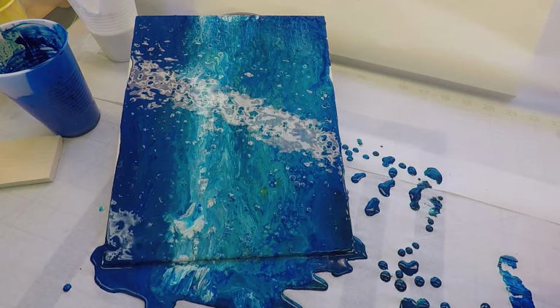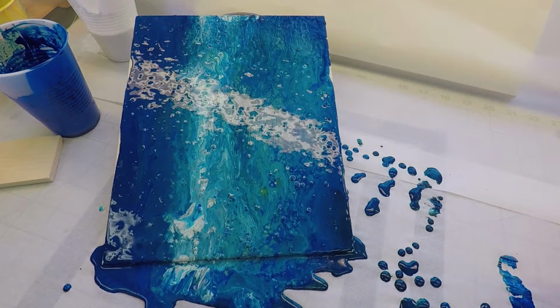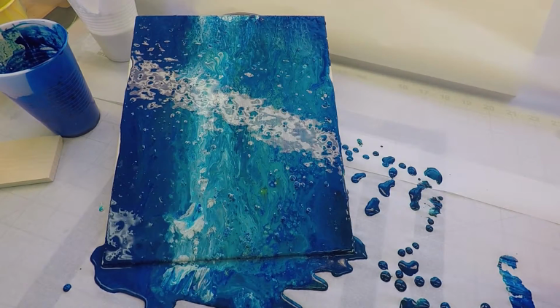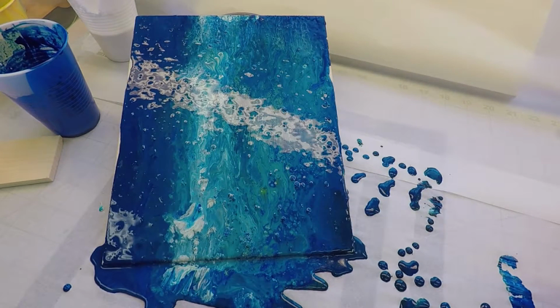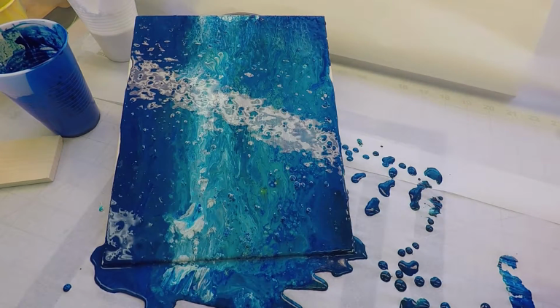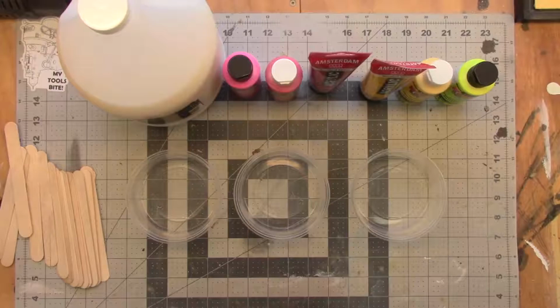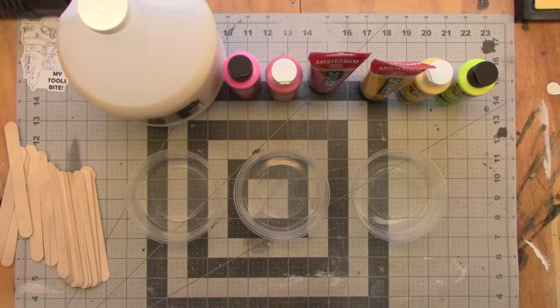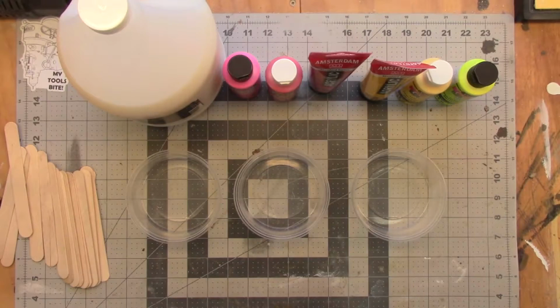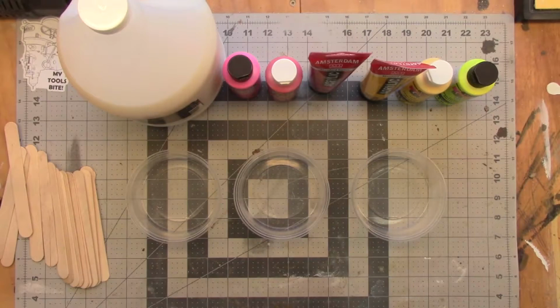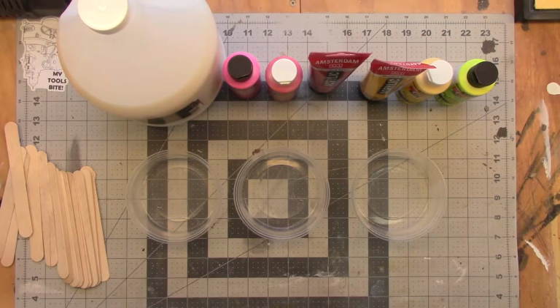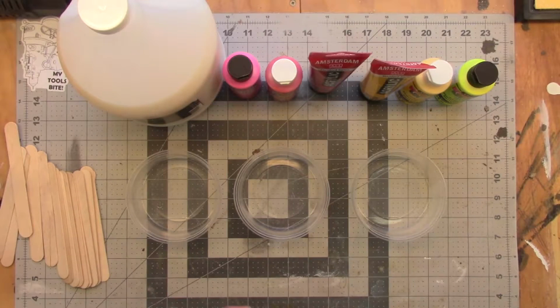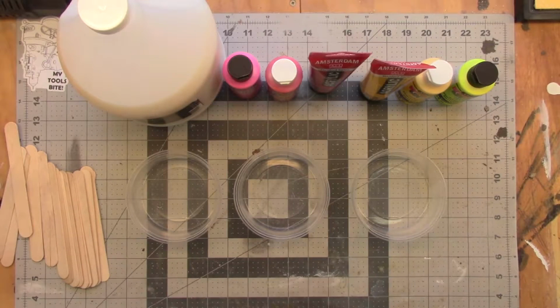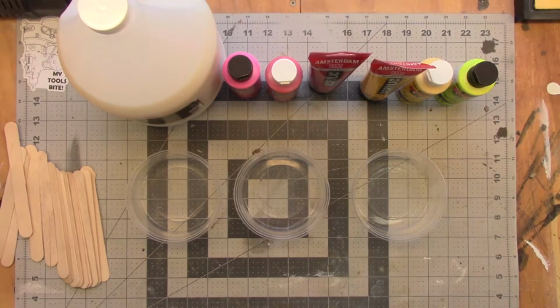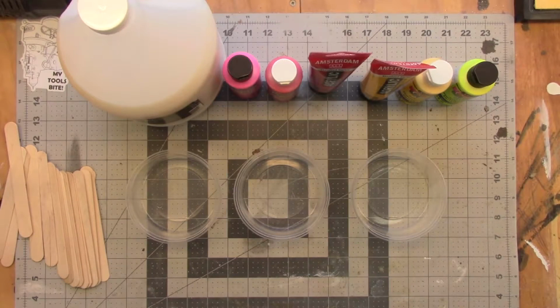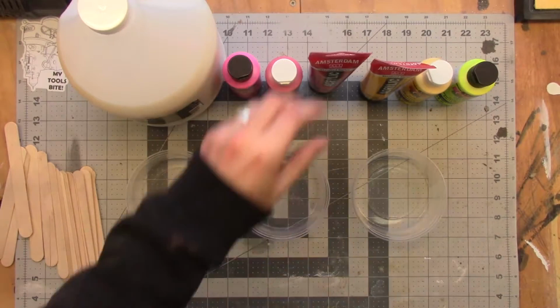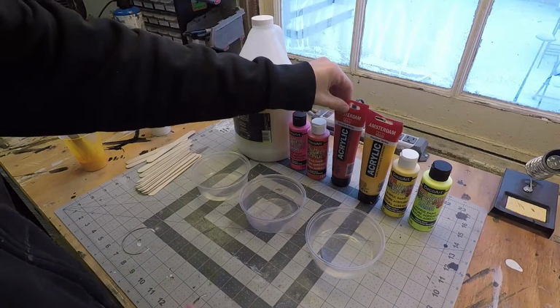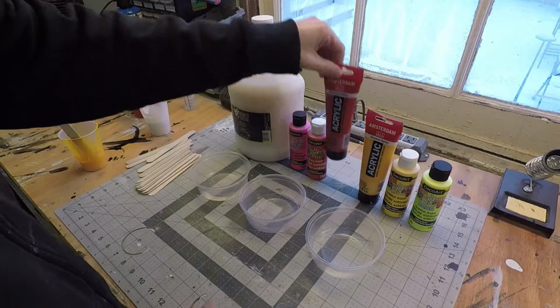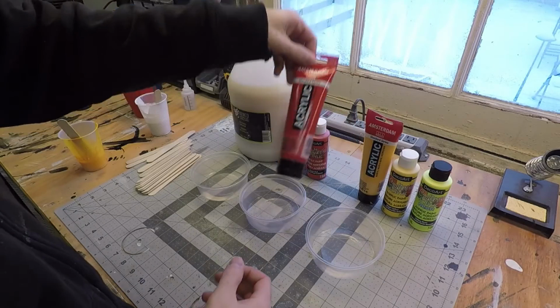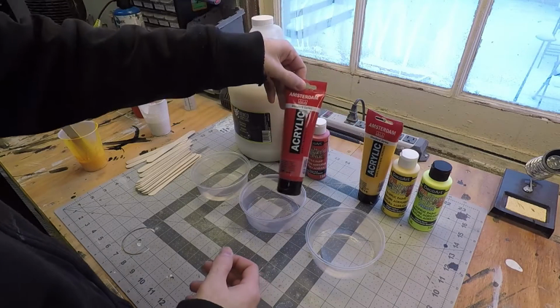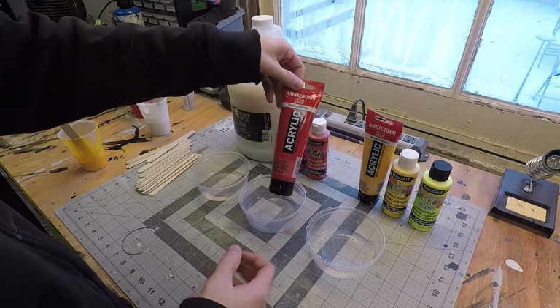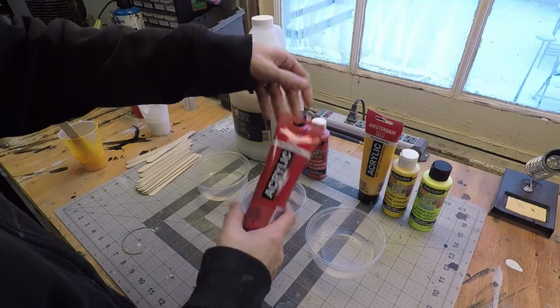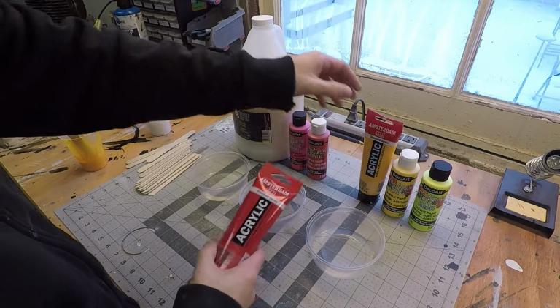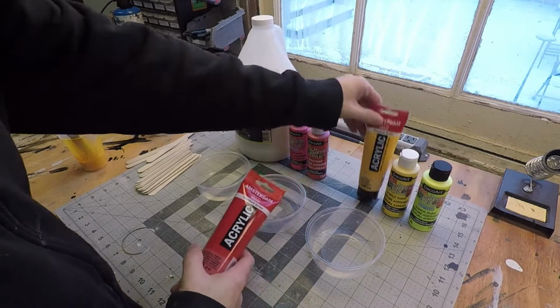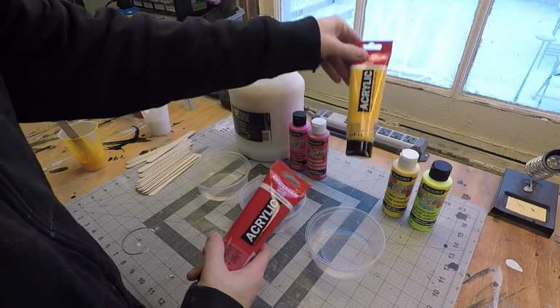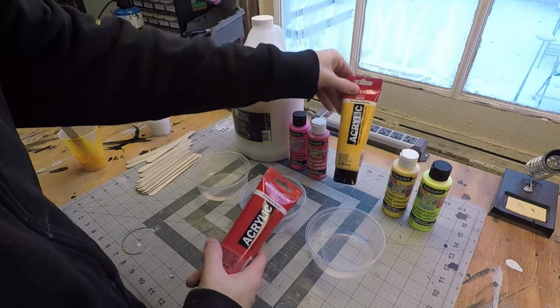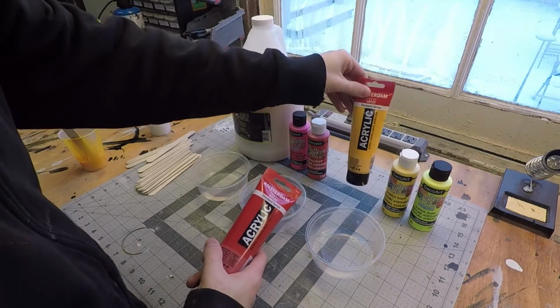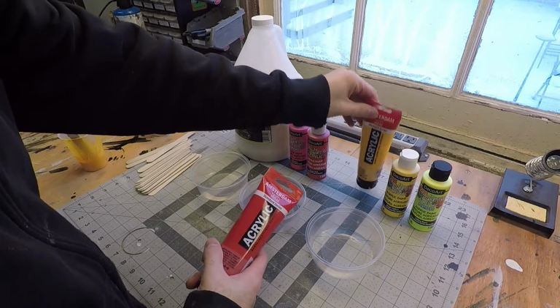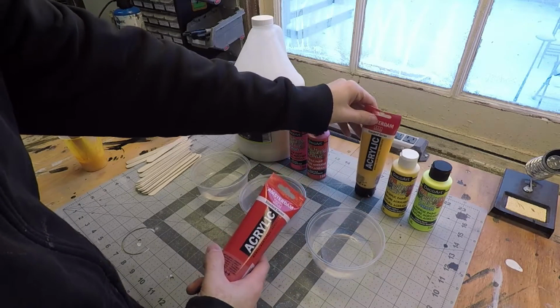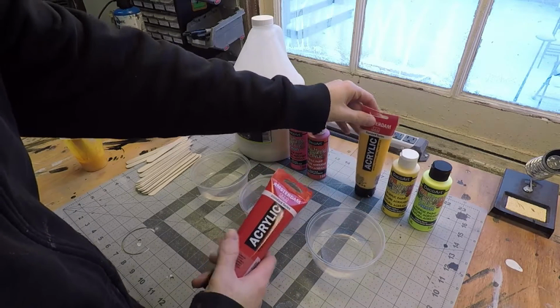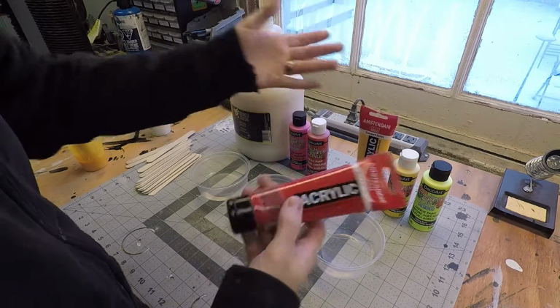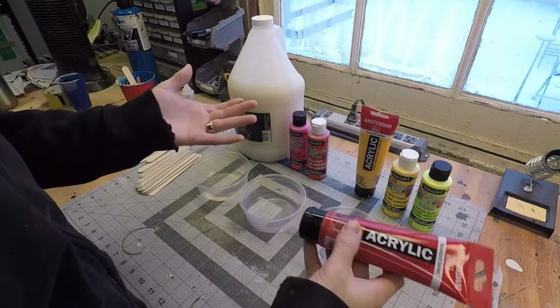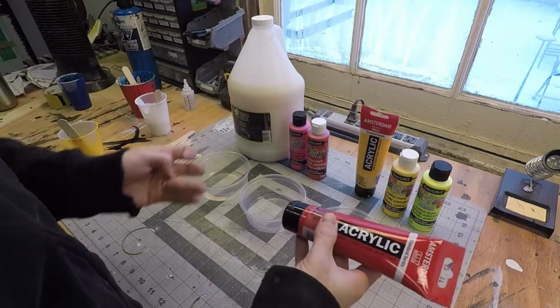Since we're talking about making art with fire, let's pick some colors that are like fire. I got some red here, and I got some yellow here, and we want to mix them up.